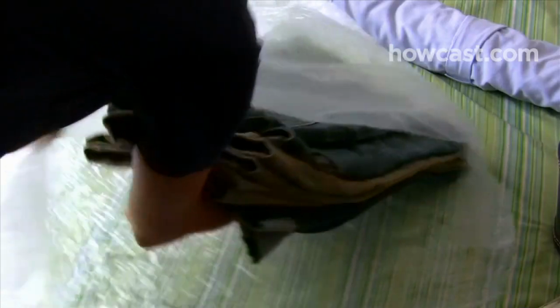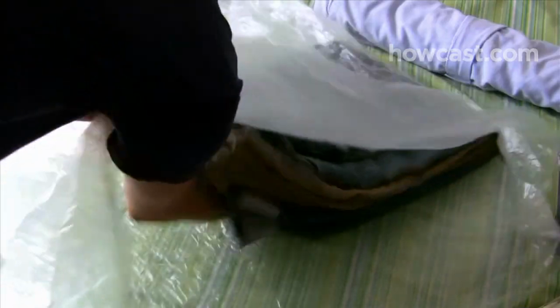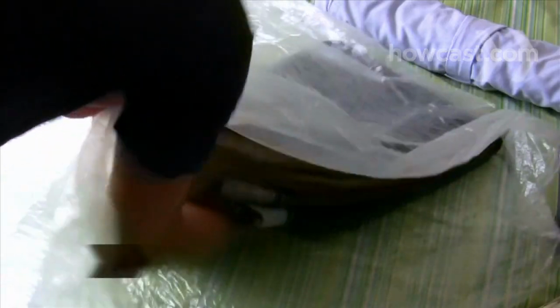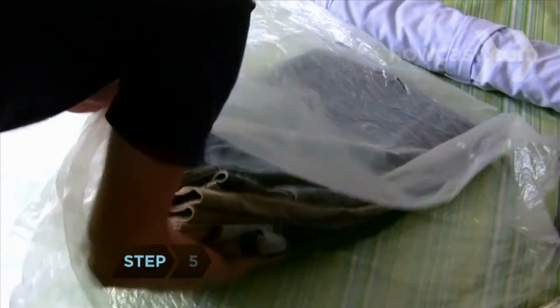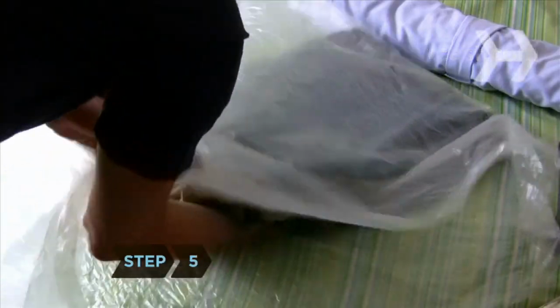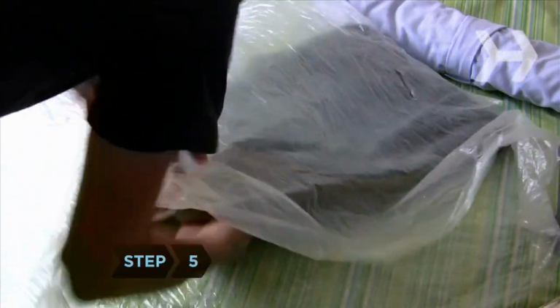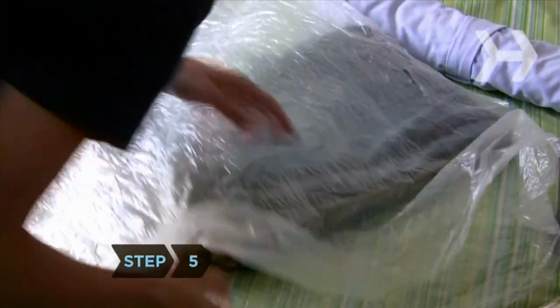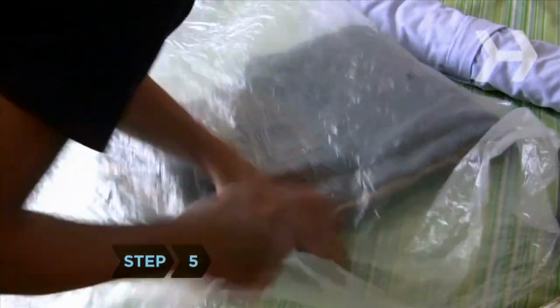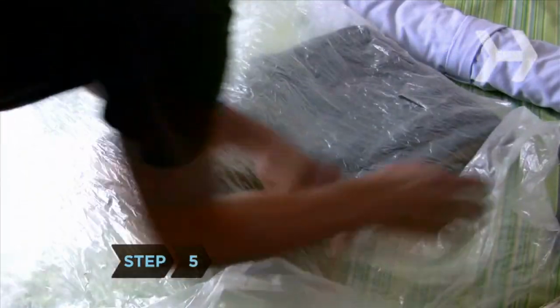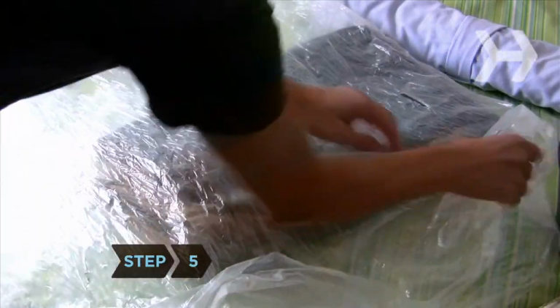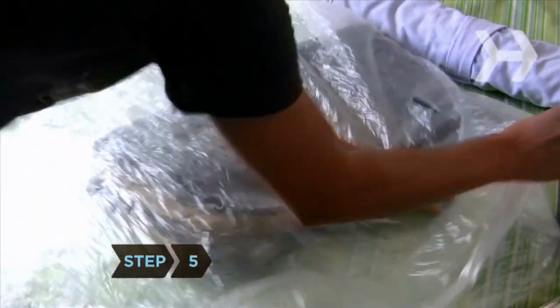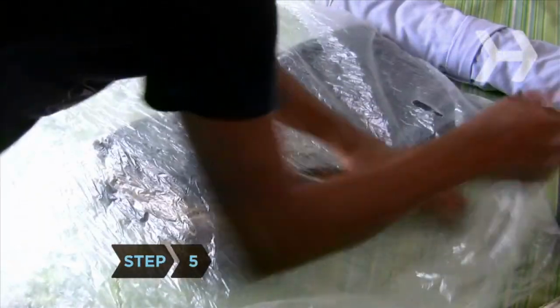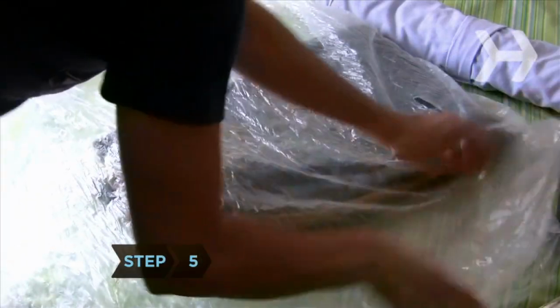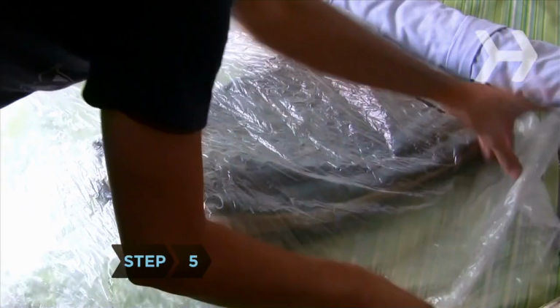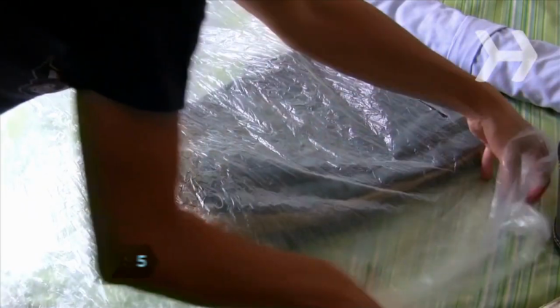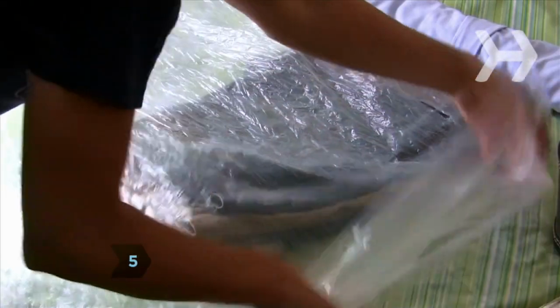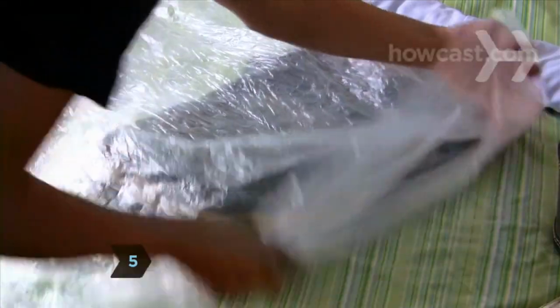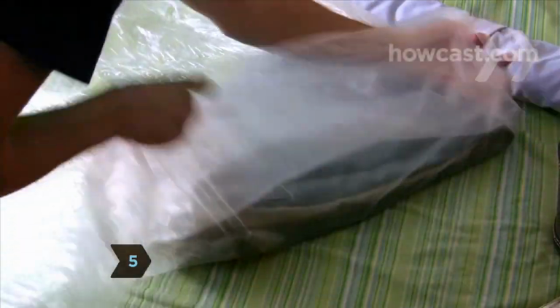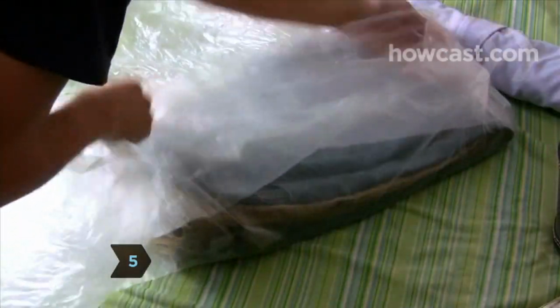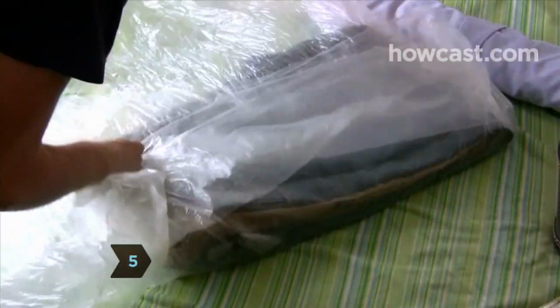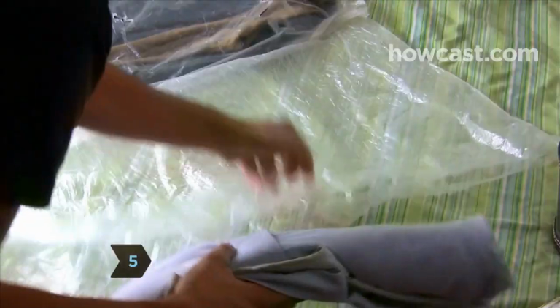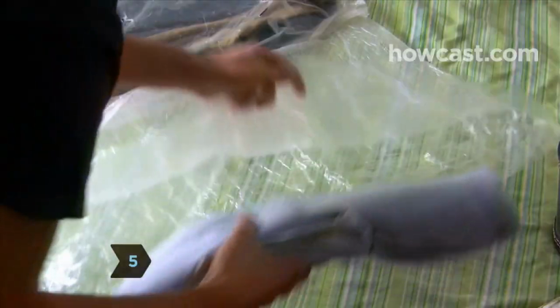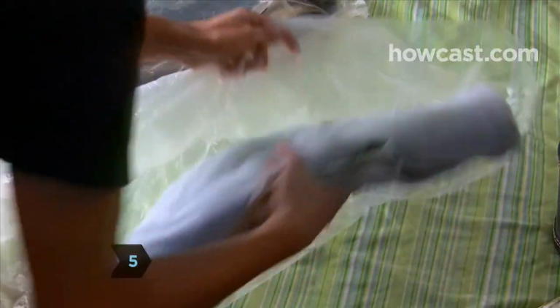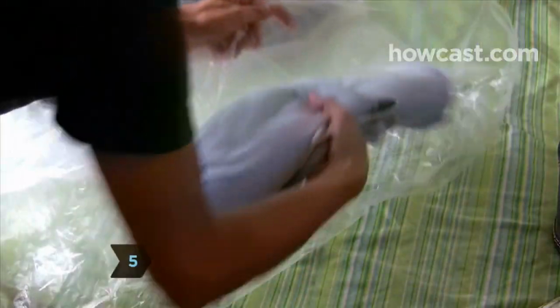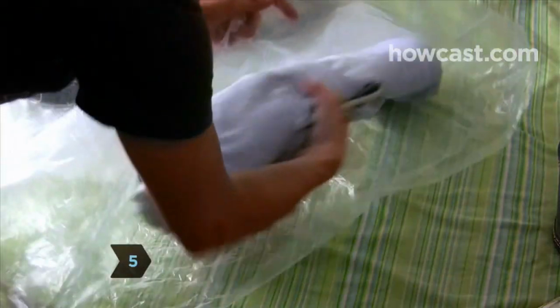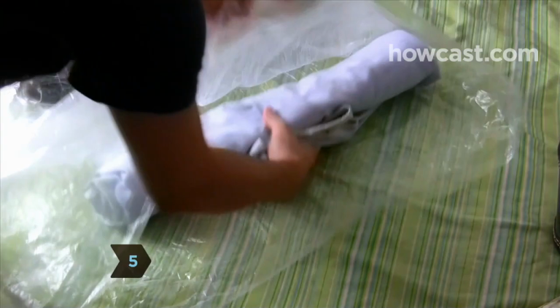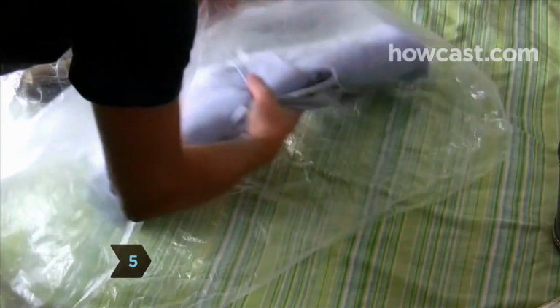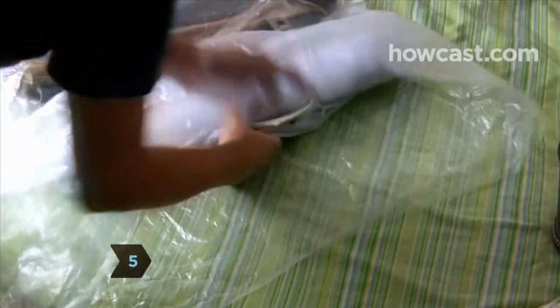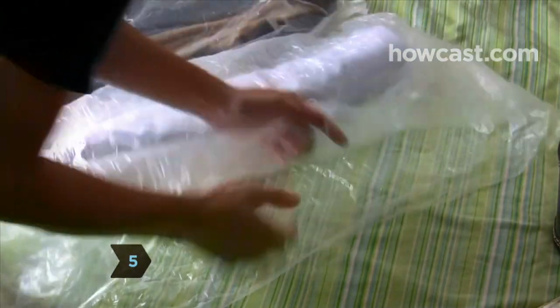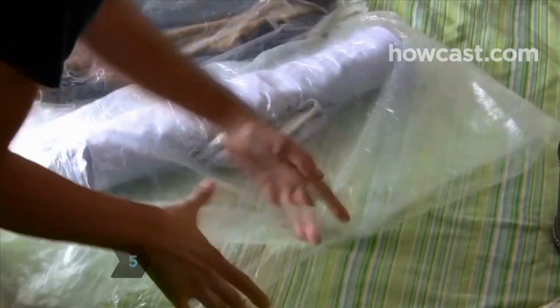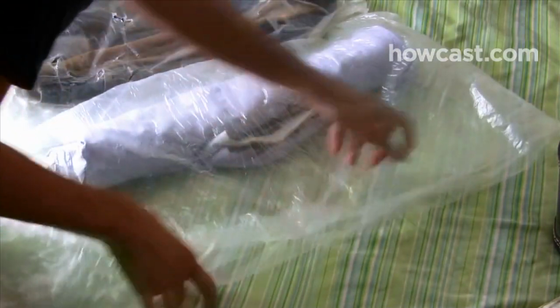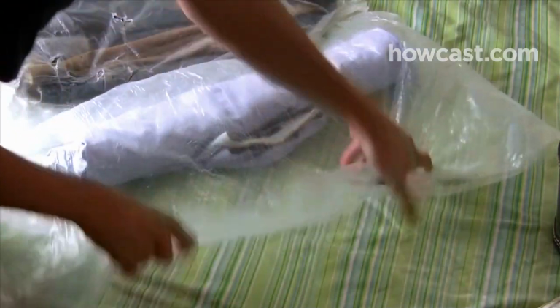Step 5. Place each set of folded or rolled clothes into separate dry cleaning bags.